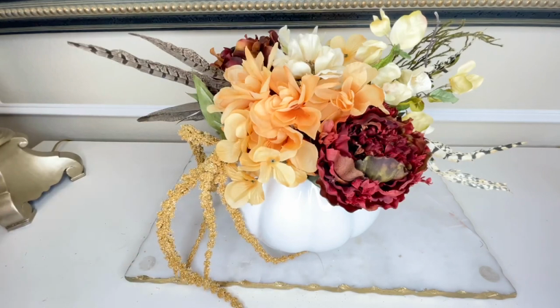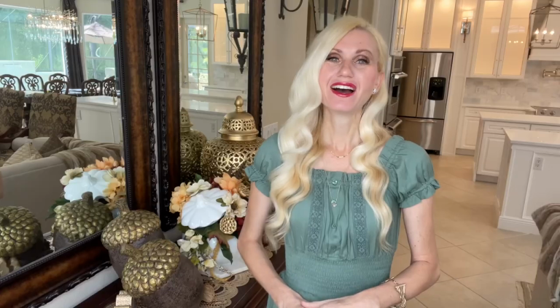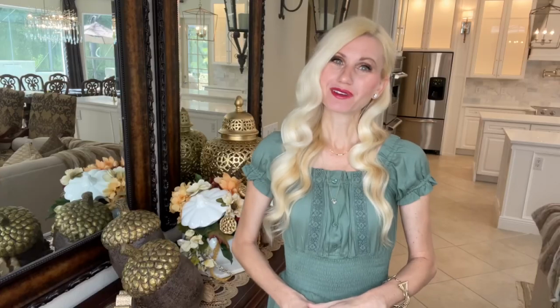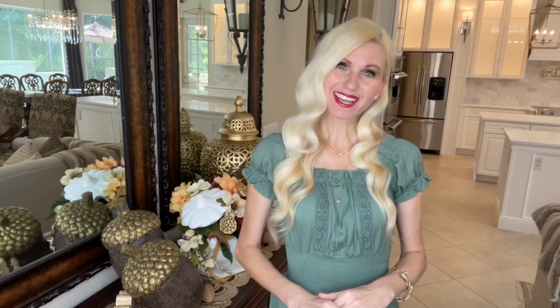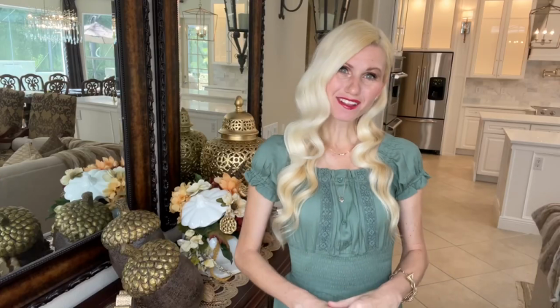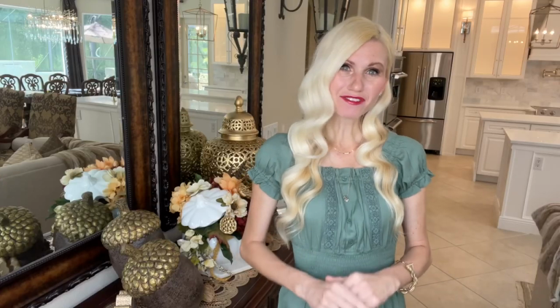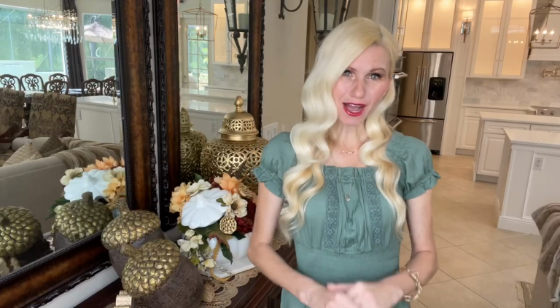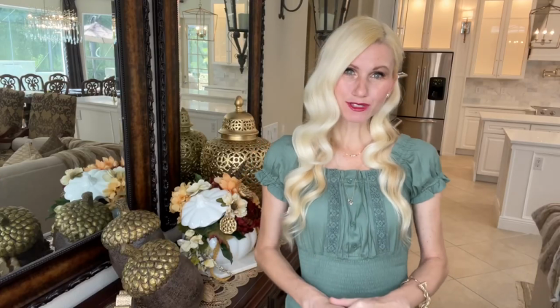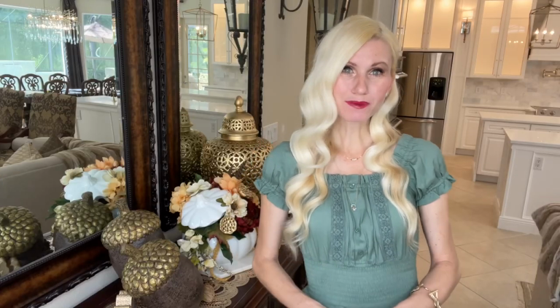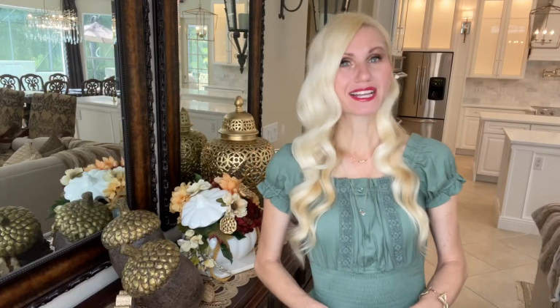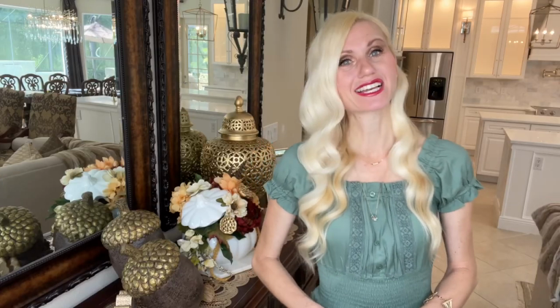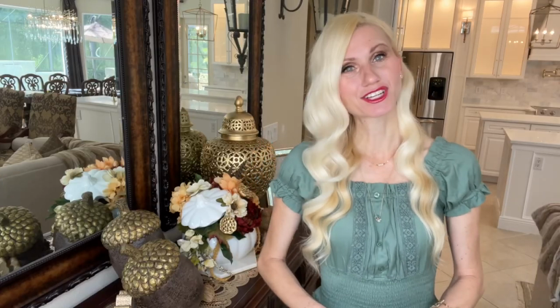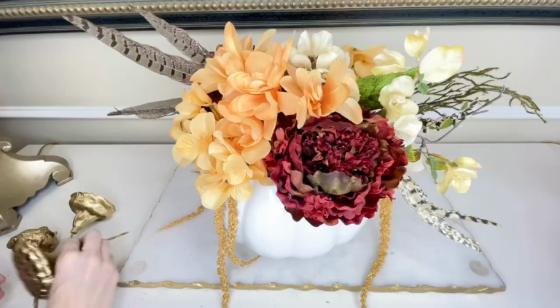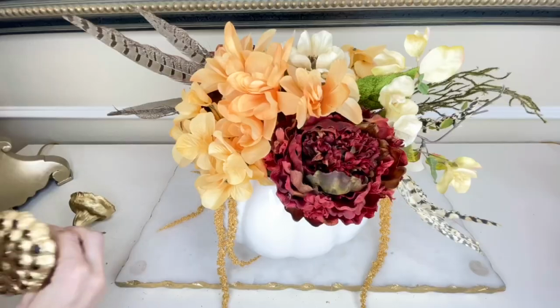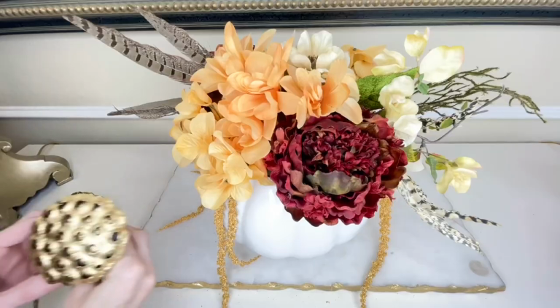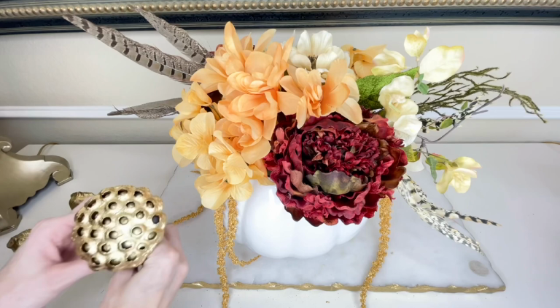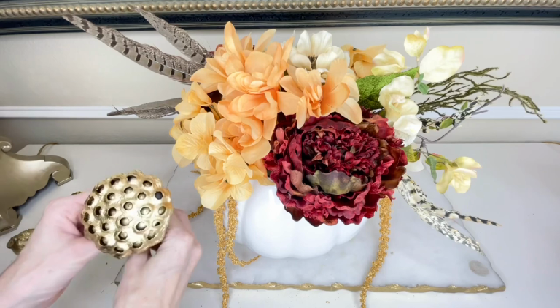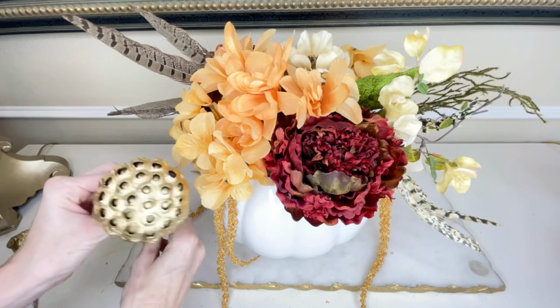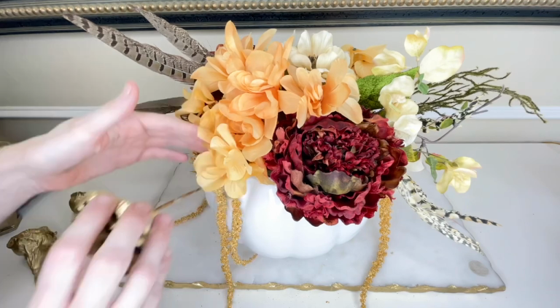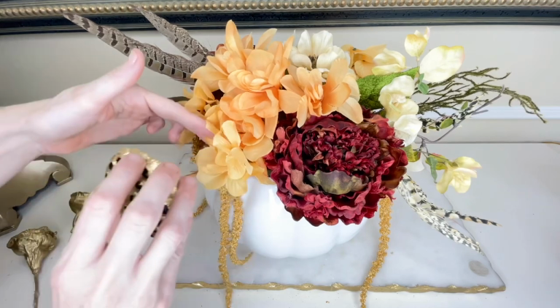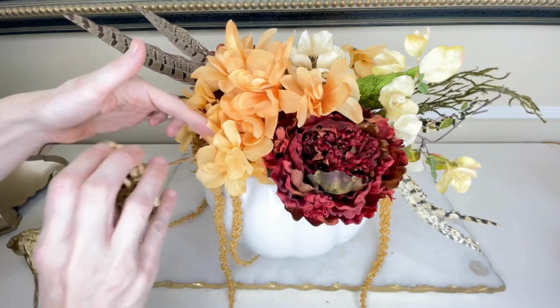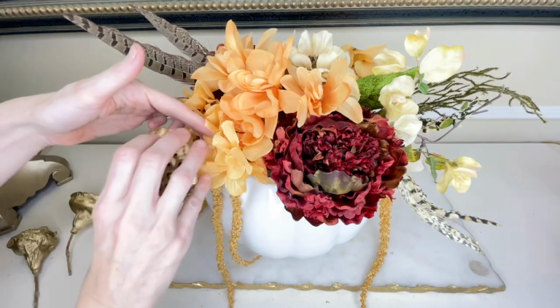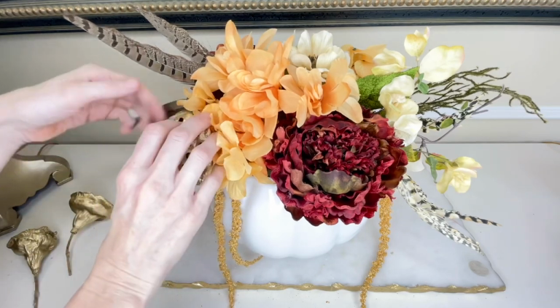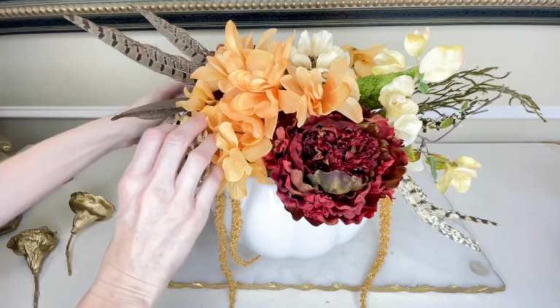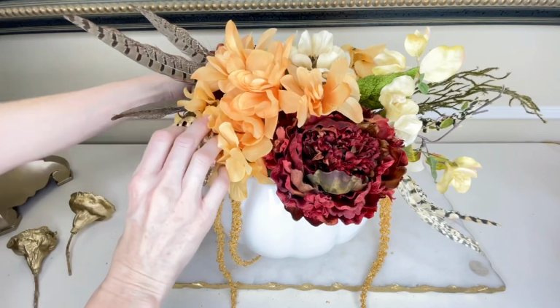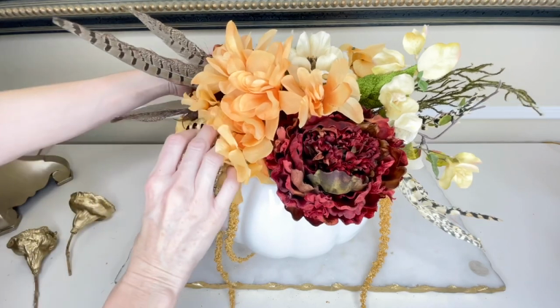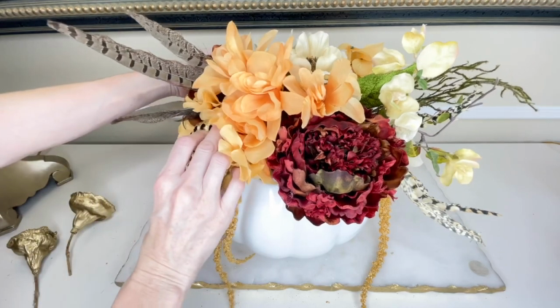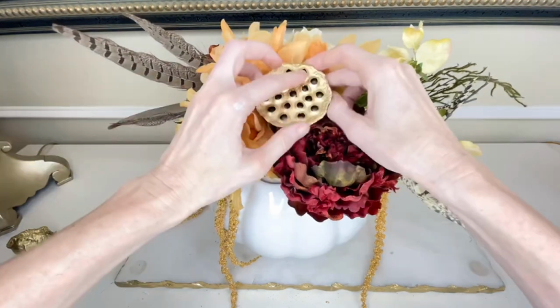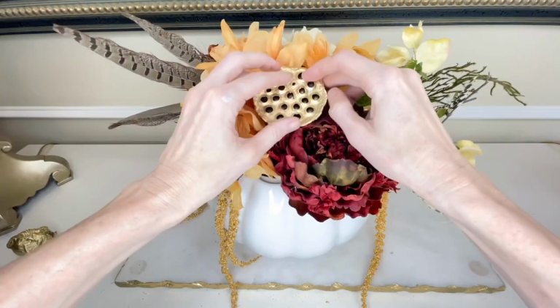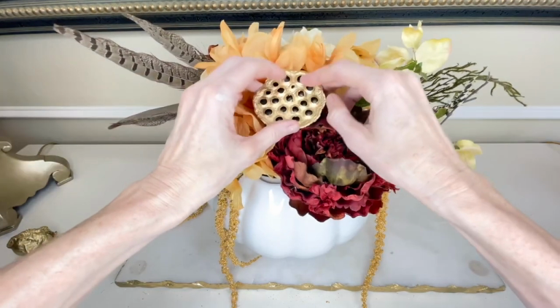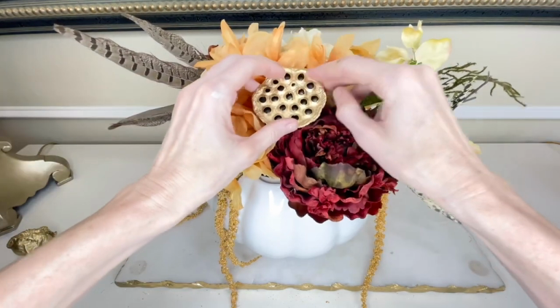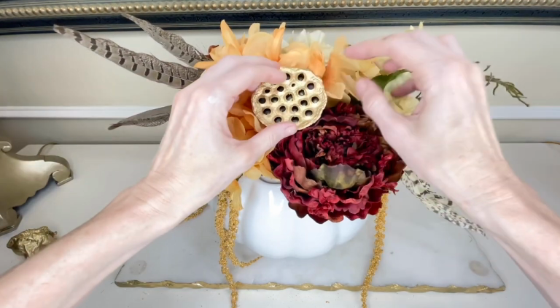Once all of my flowers were in place, I took those gold seed pods and placed them evenly in the front.